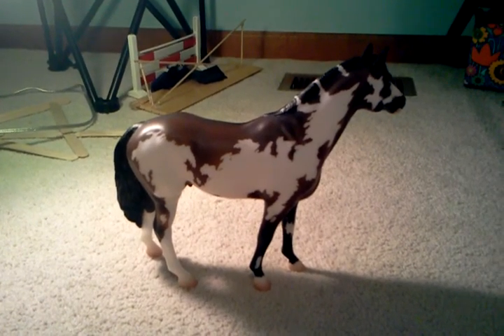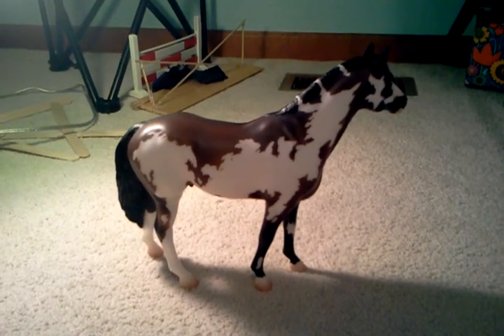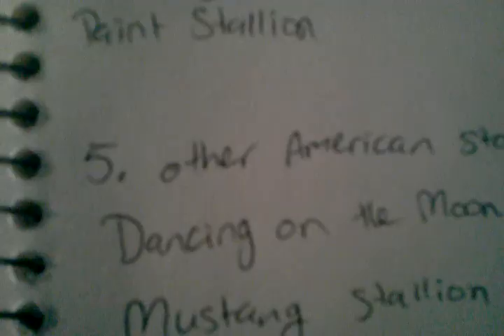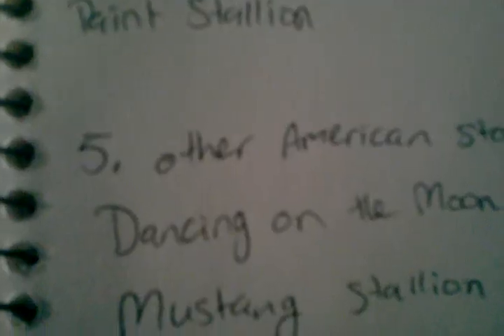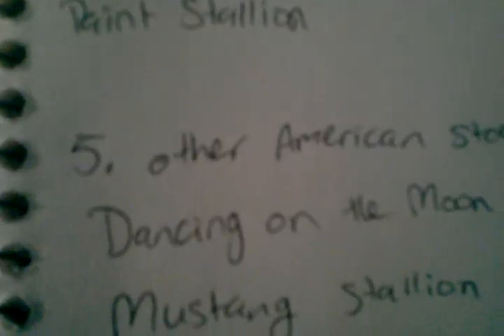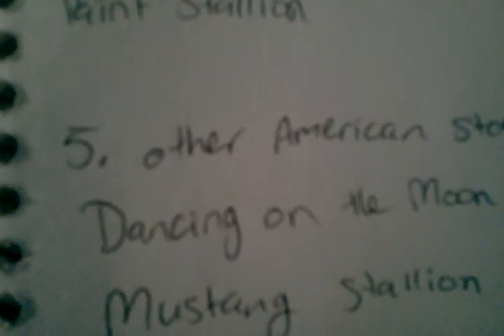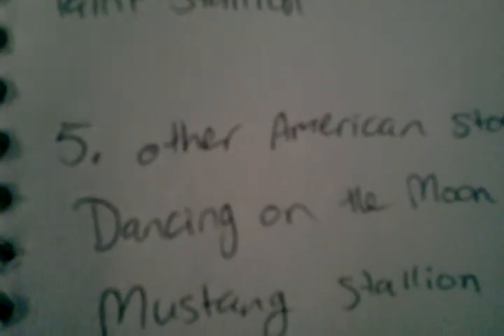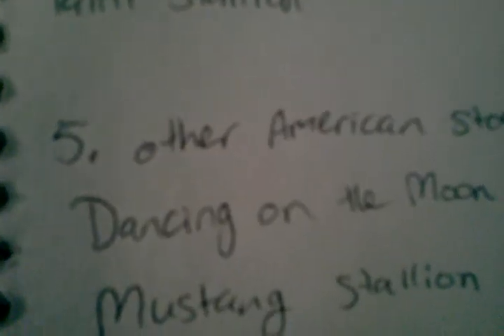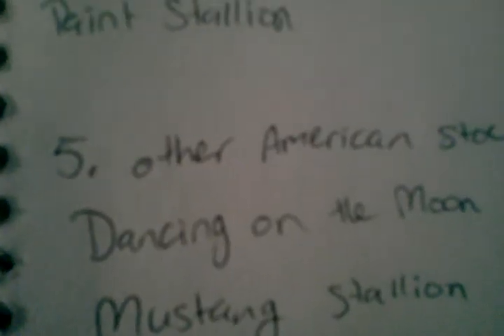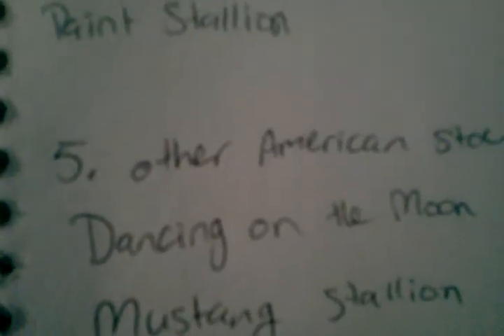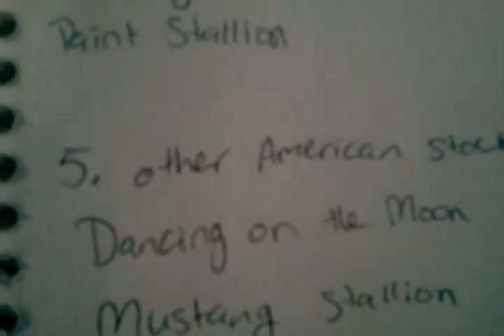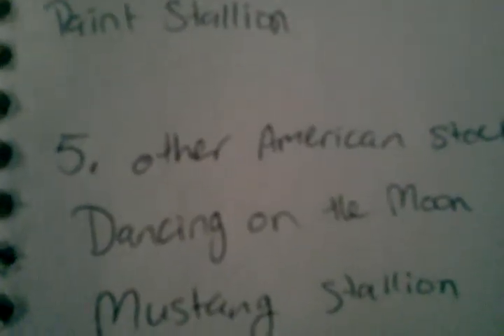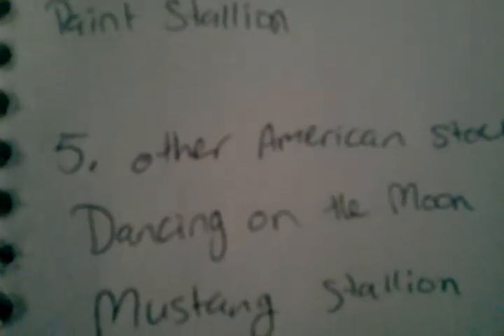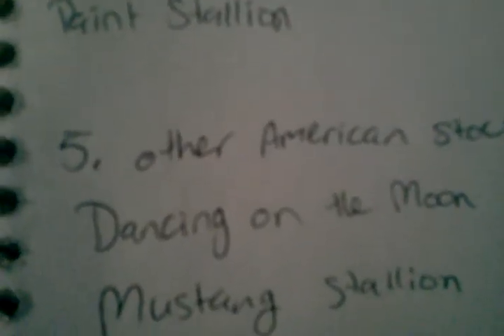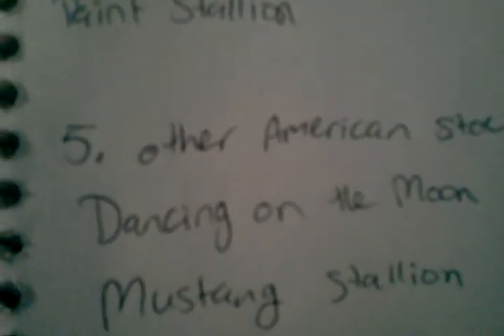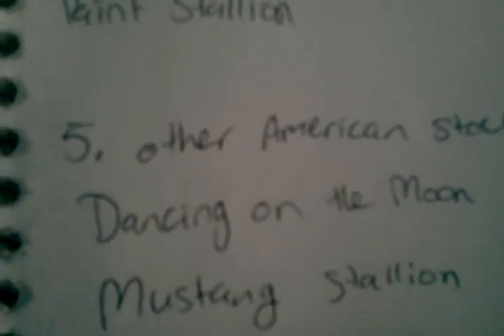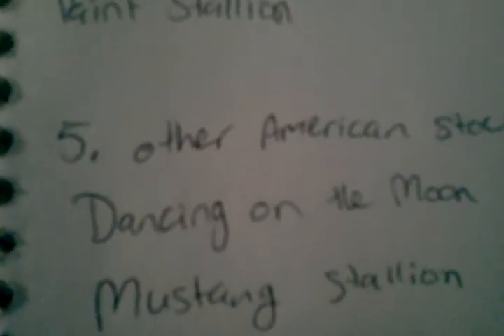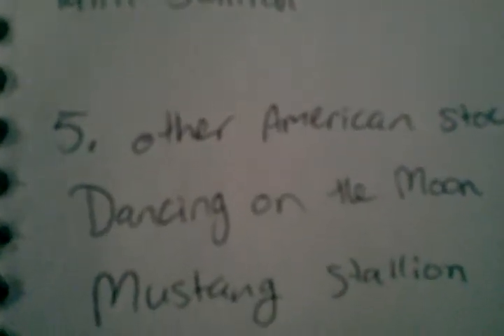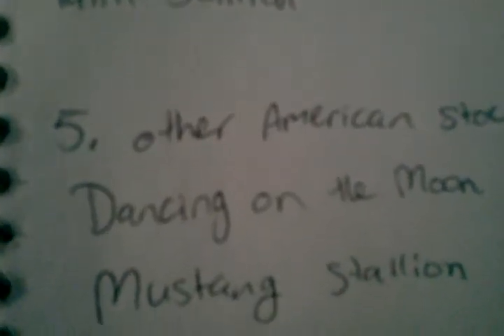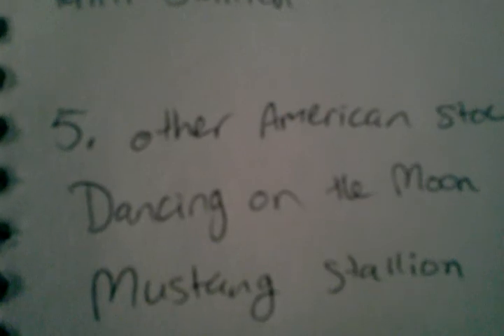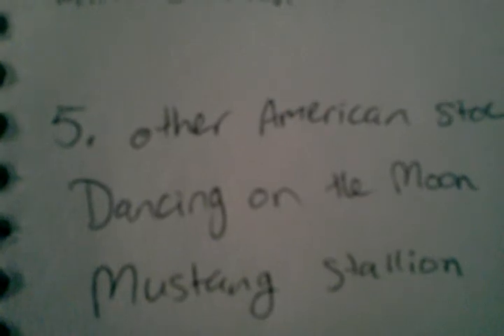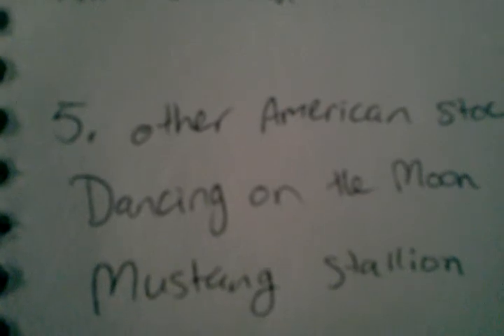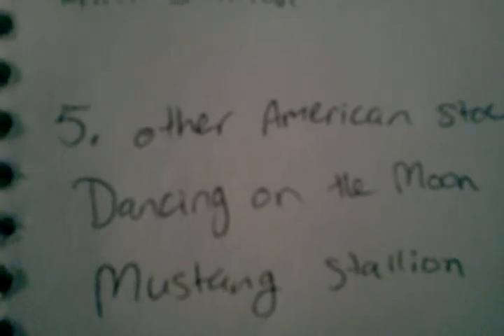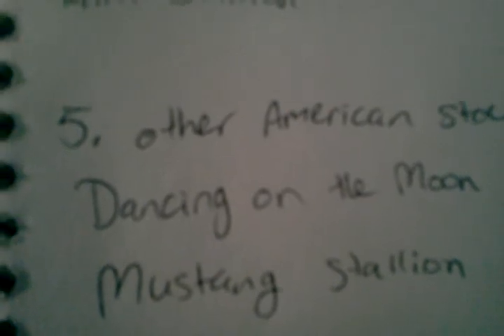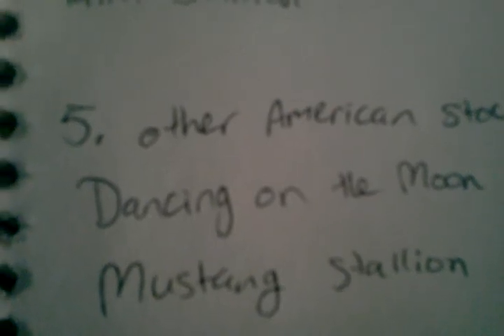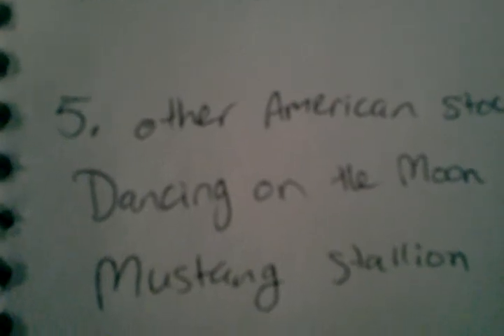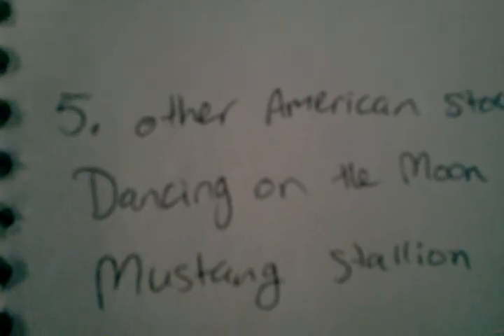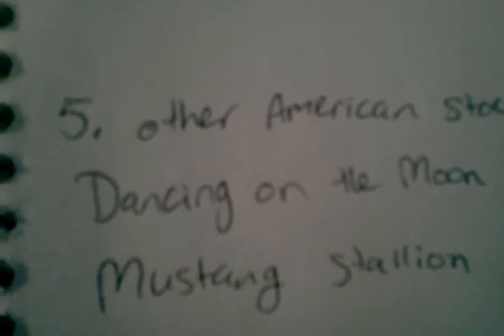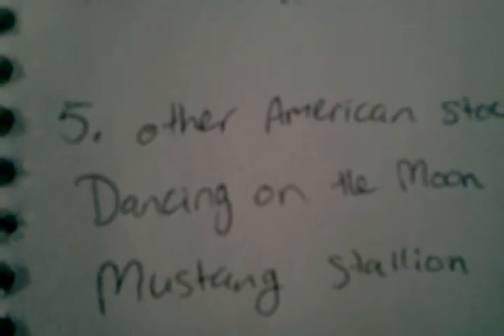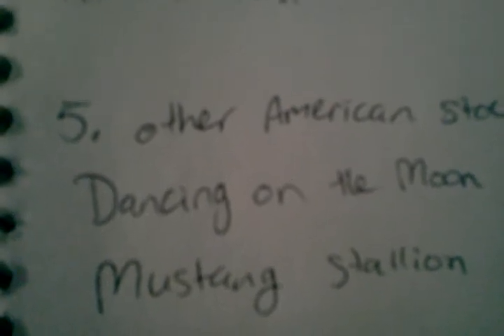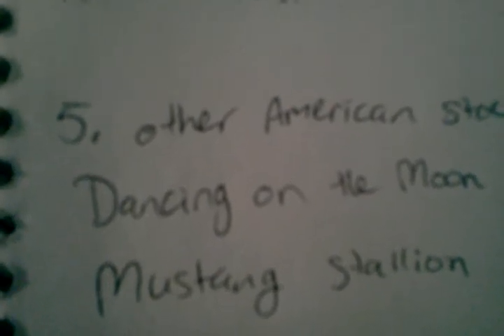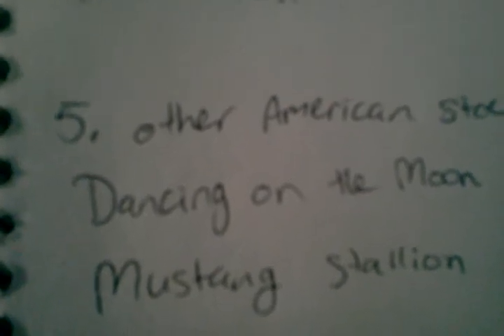Class 5, Other American Stock. I have Dancing on the Moon. He is a Mustang Stallion.